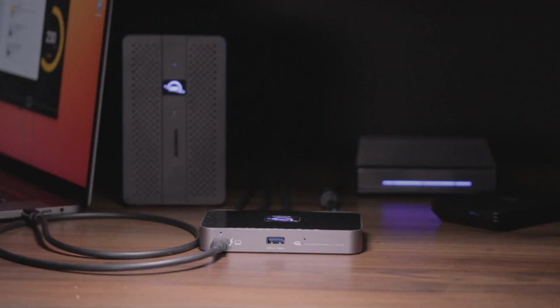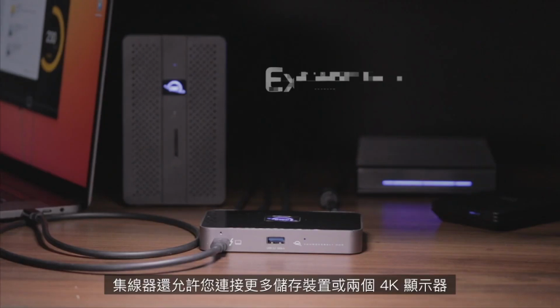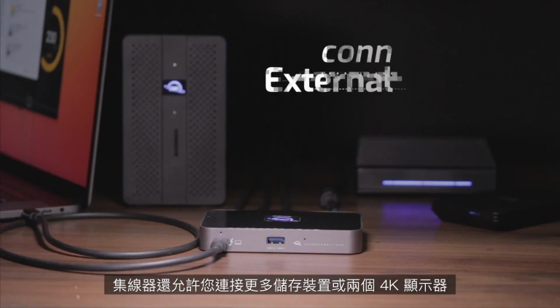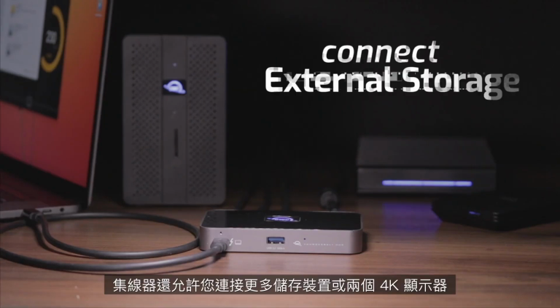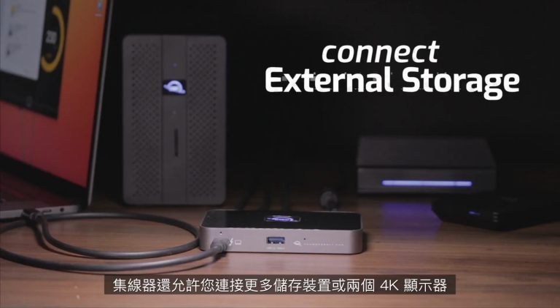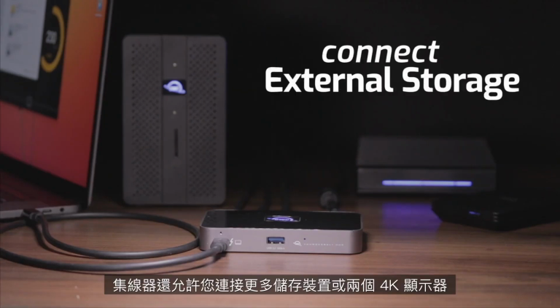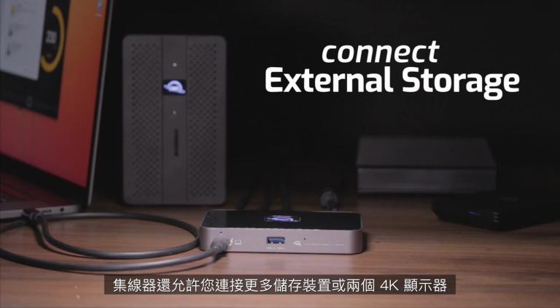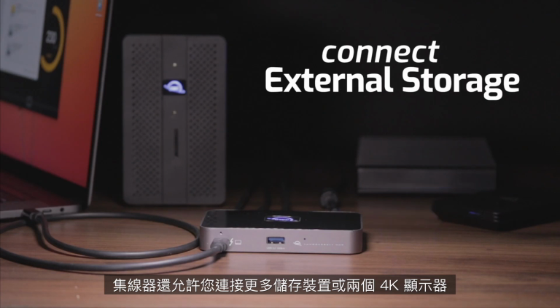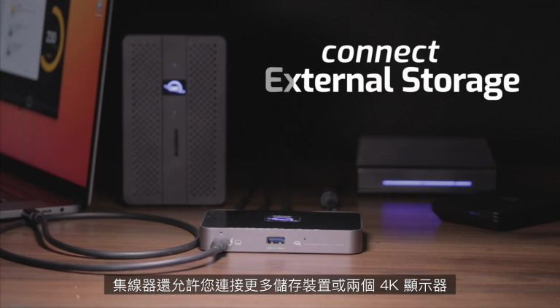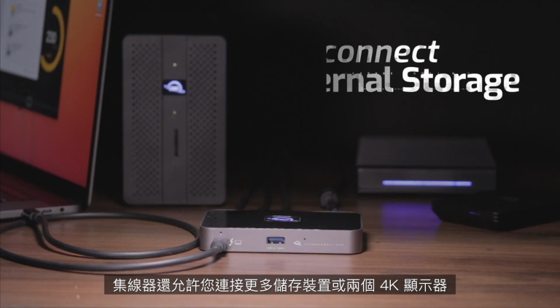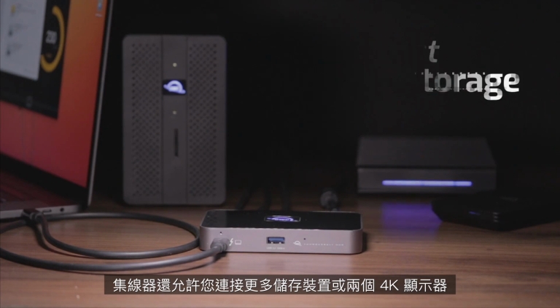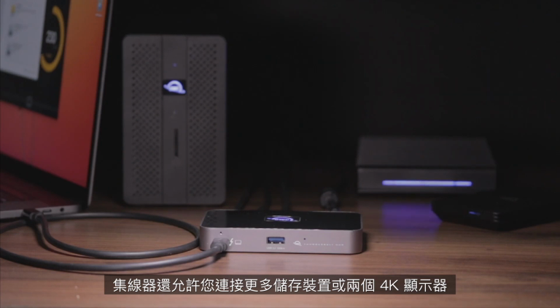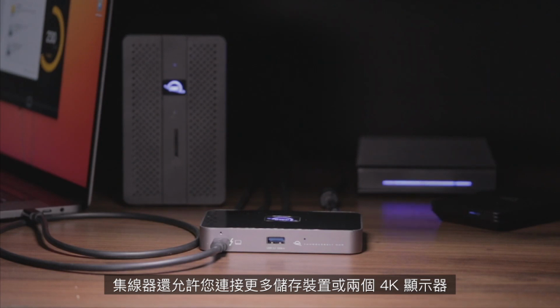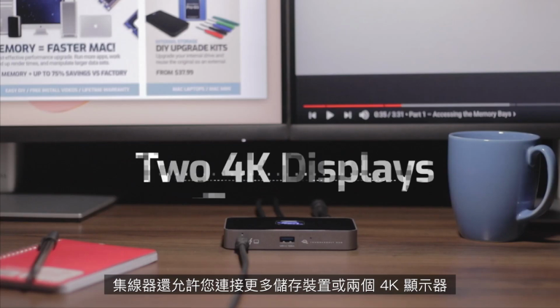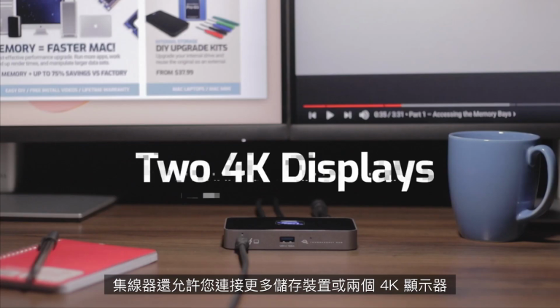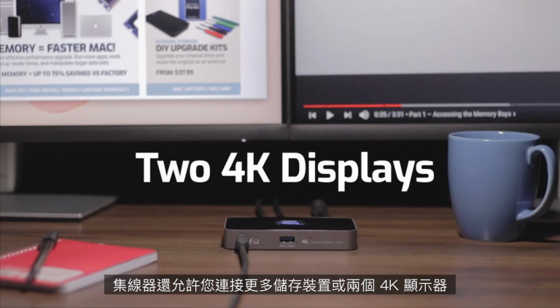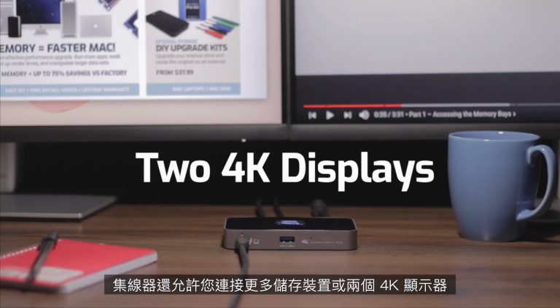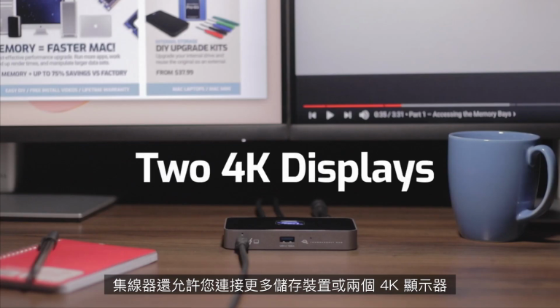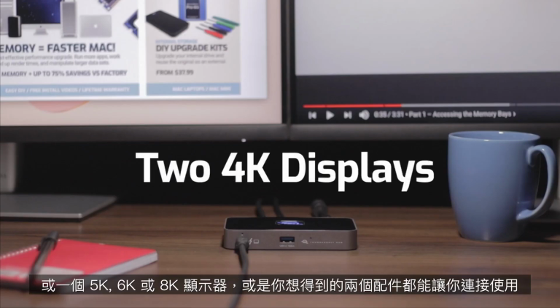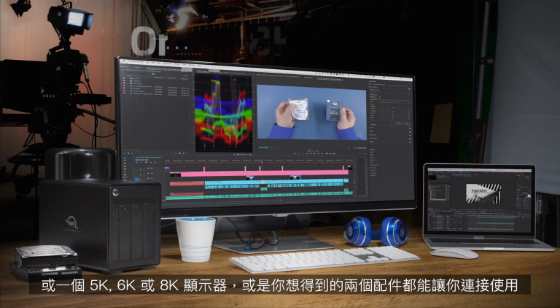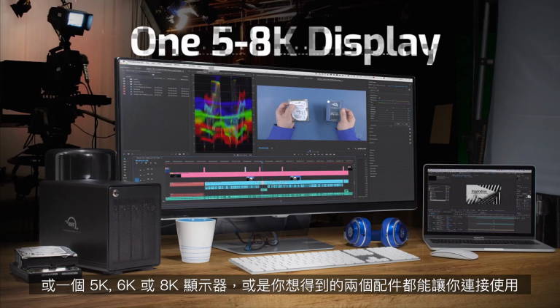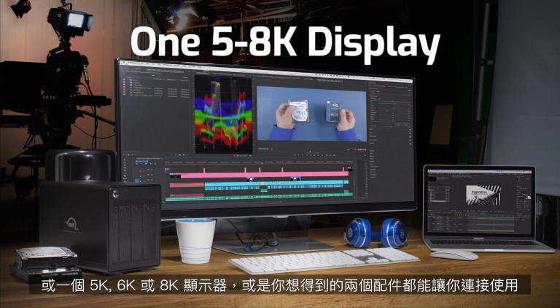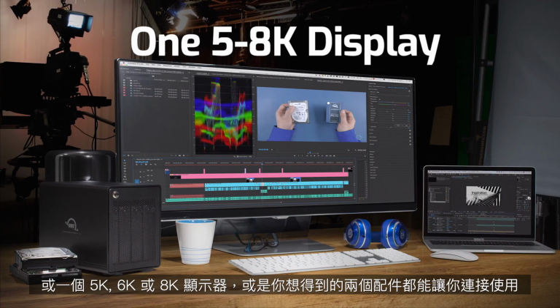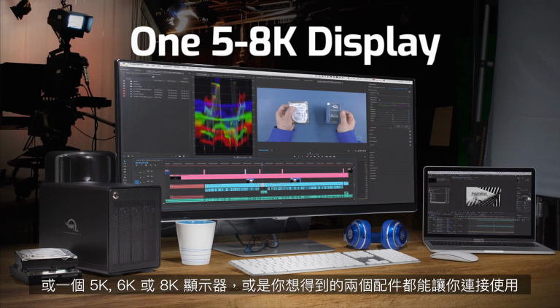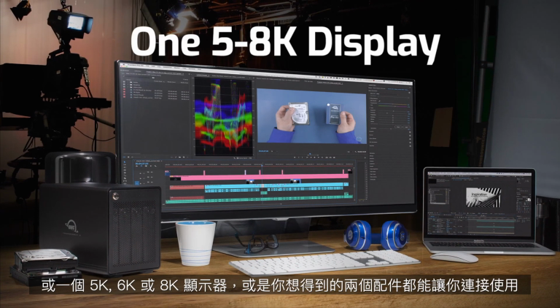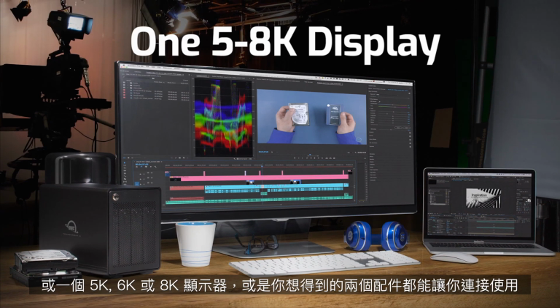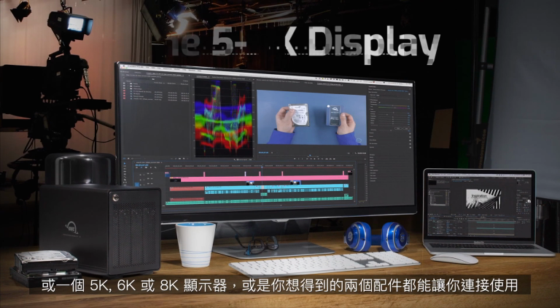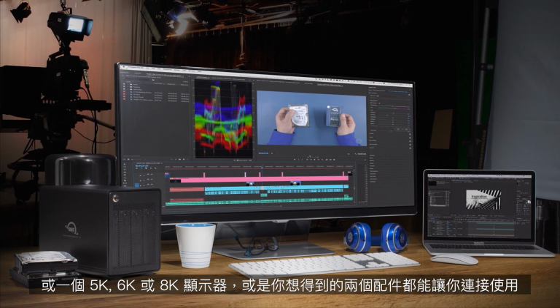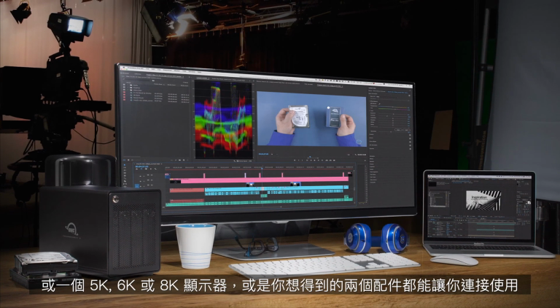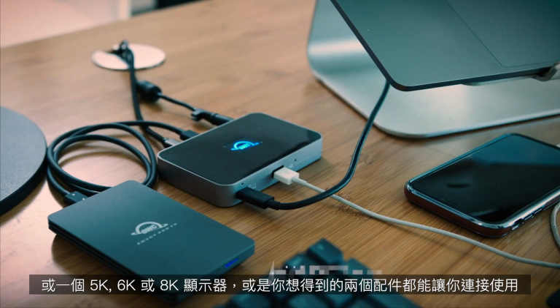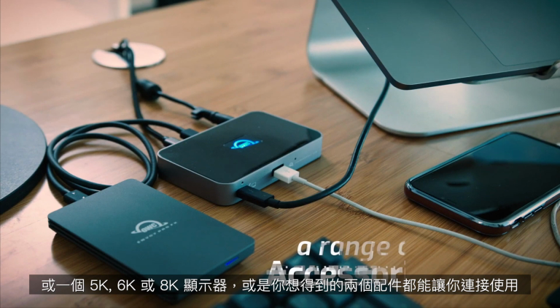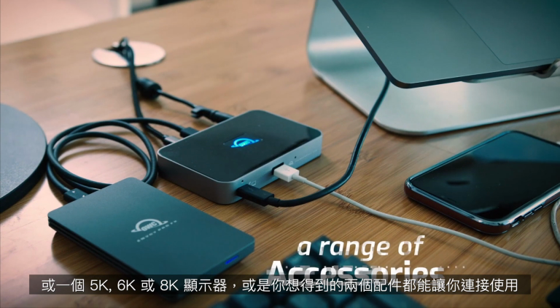The hub also allows you to connect more storage, two 4K displays or one 5, 6, or 8K display, and two accessories.